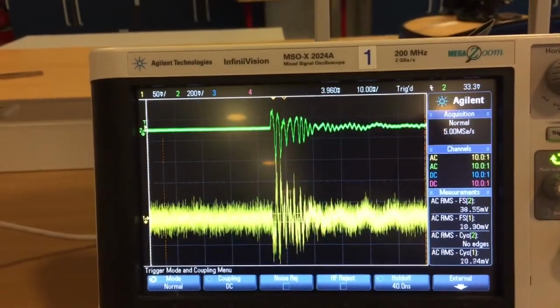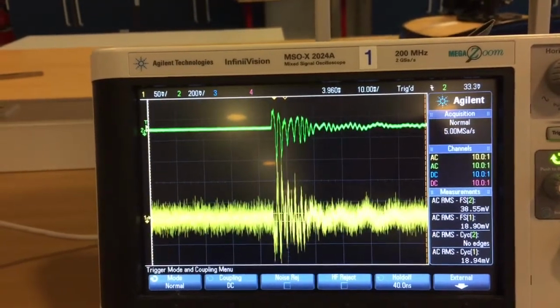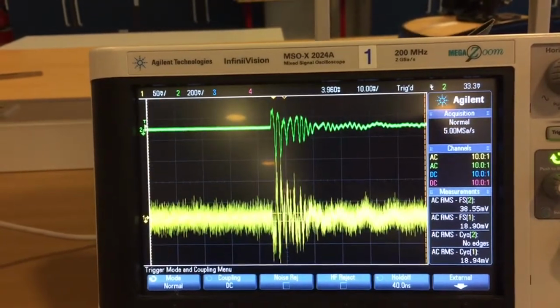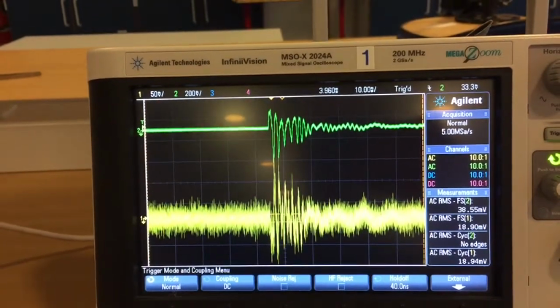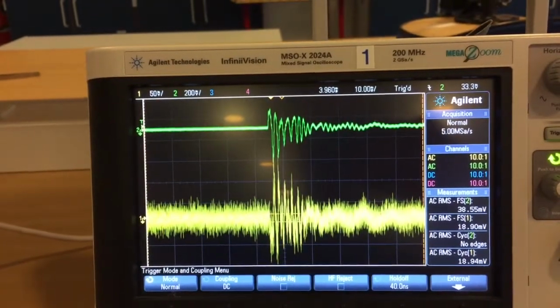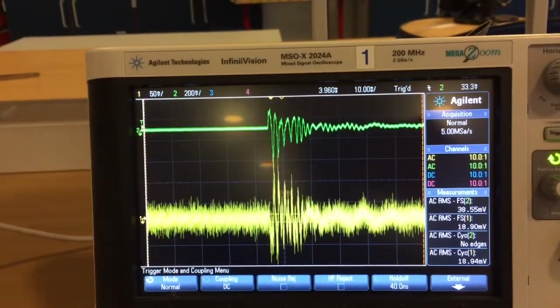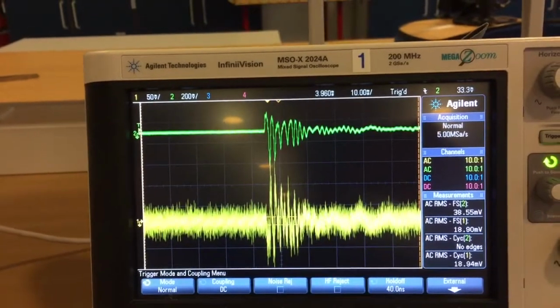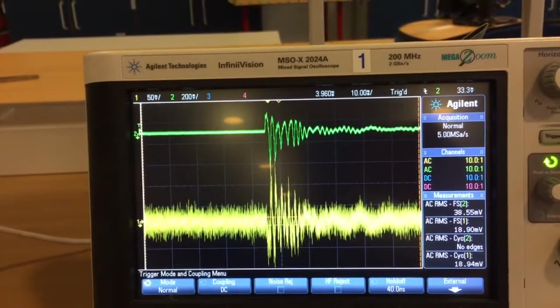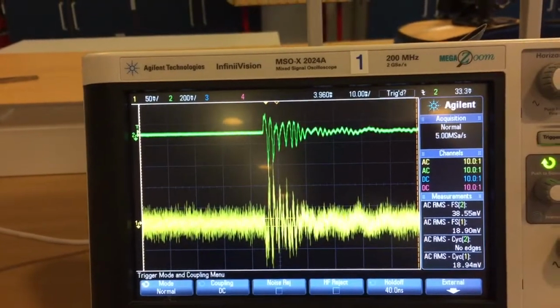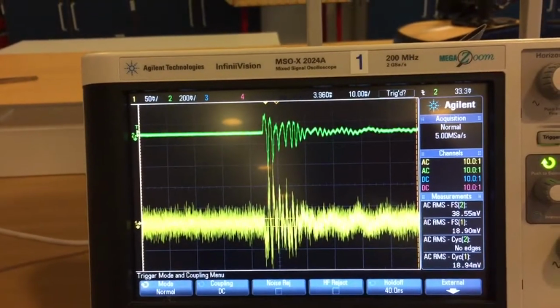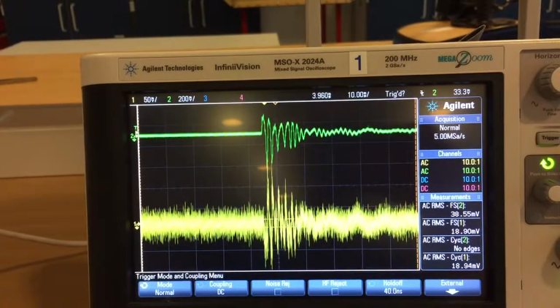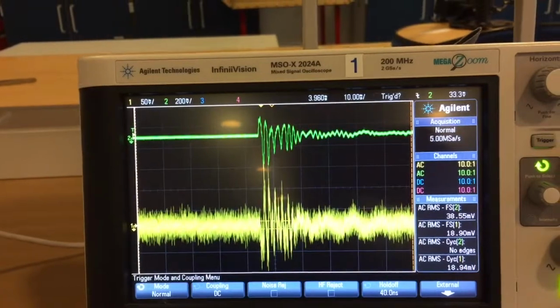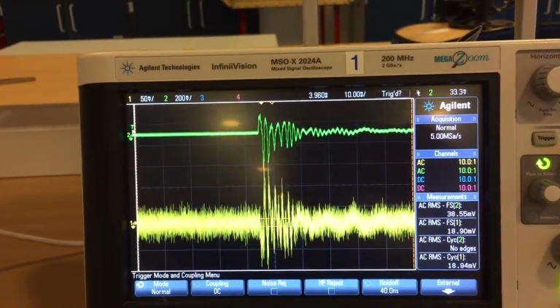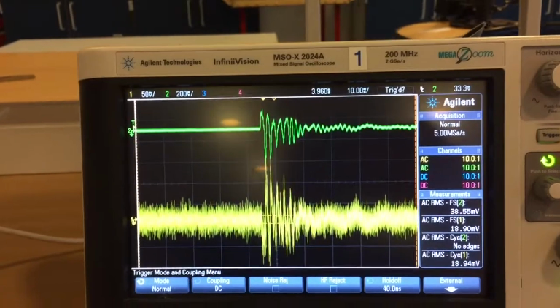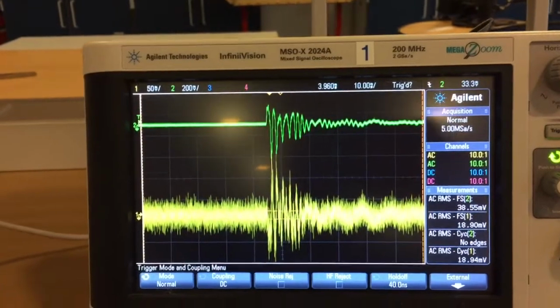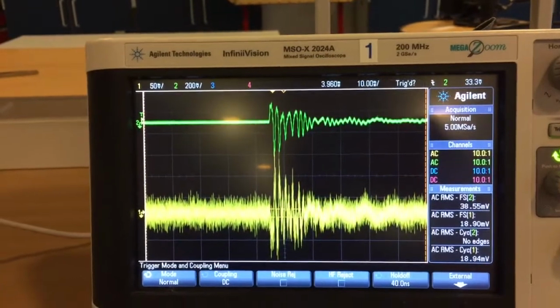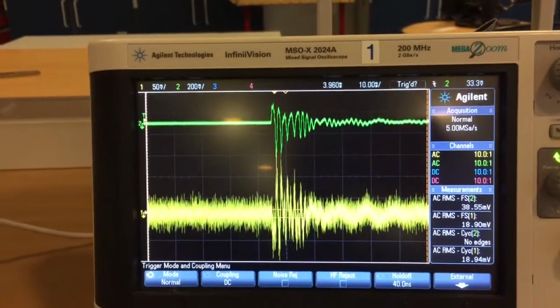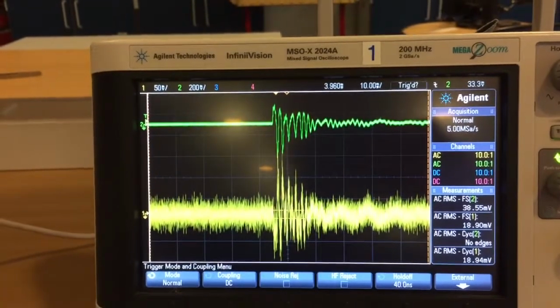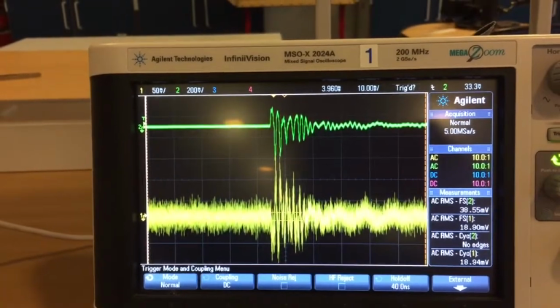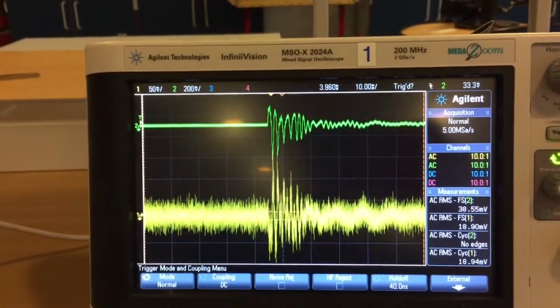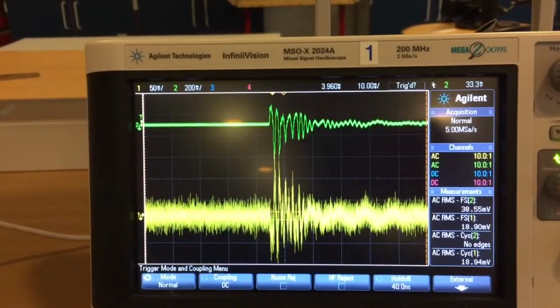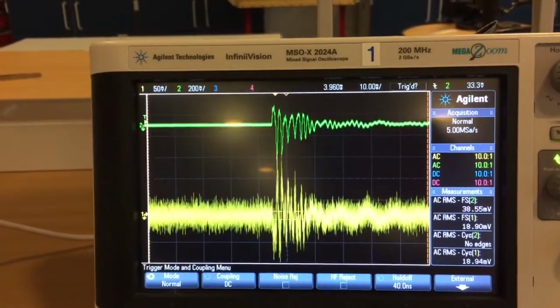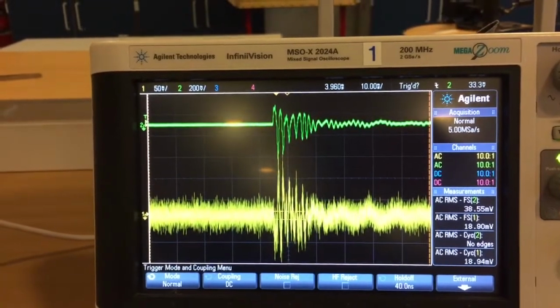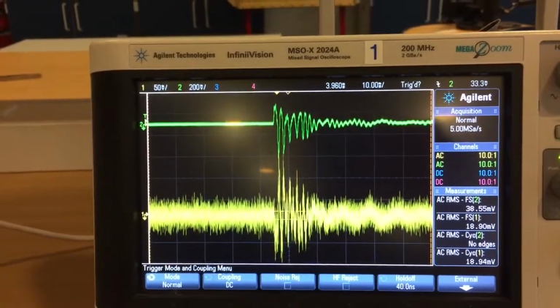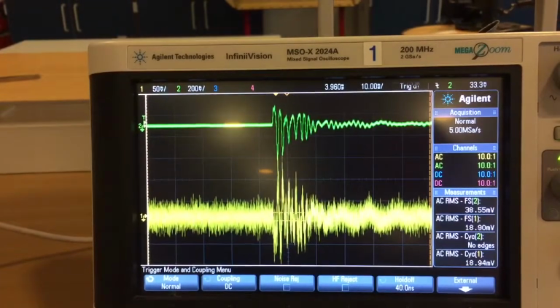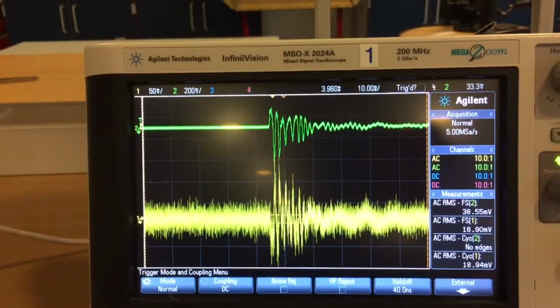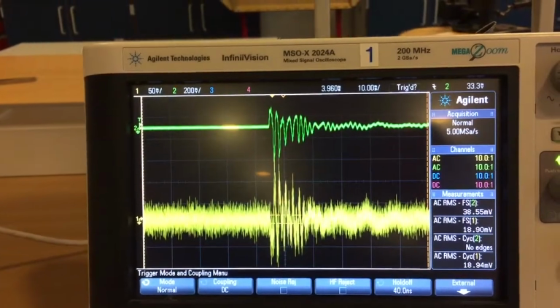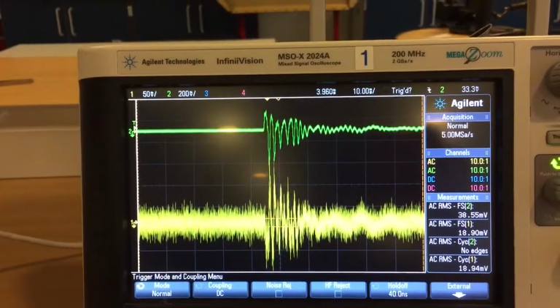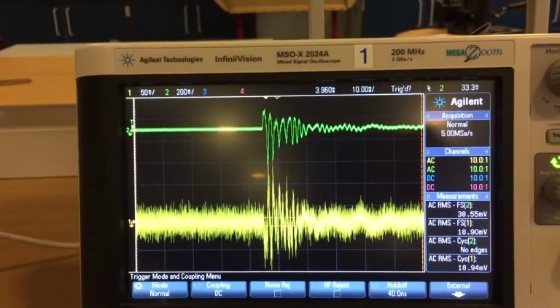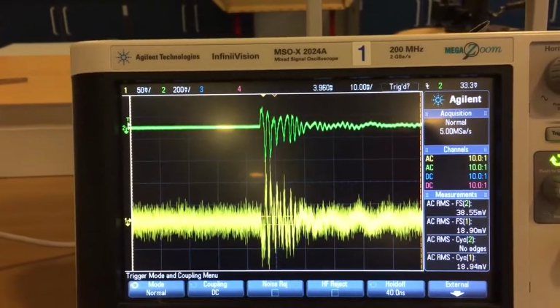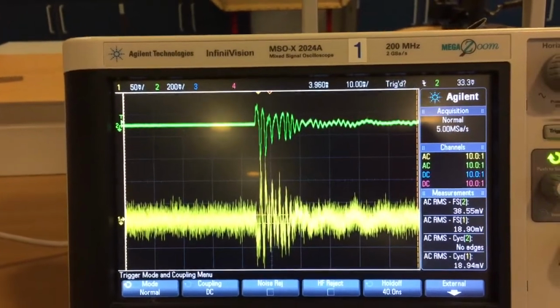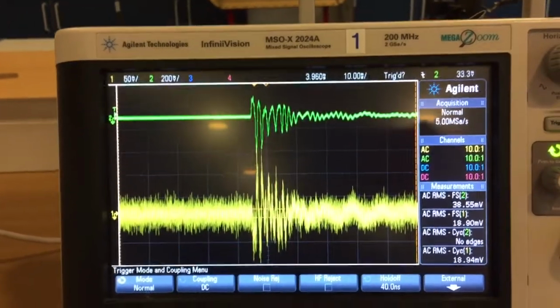The lower one is the MEMS, which has quite a bit of noise. The upper one is the PITSO electric one.